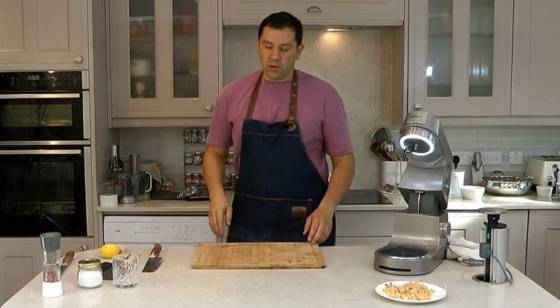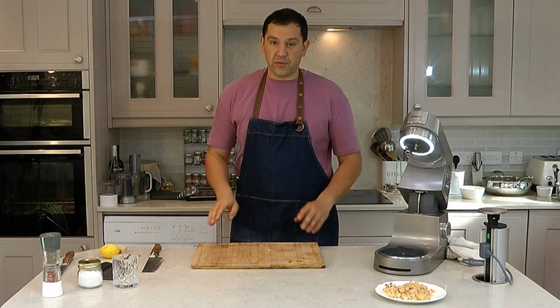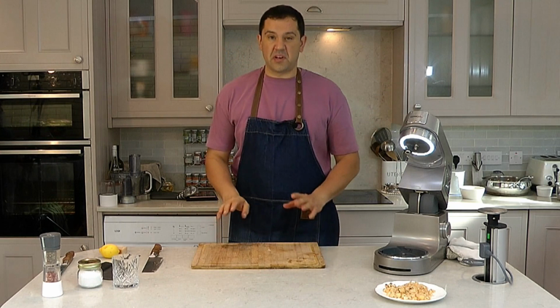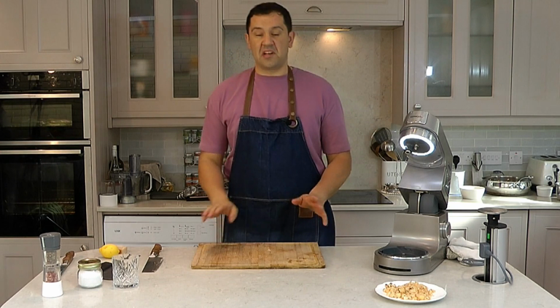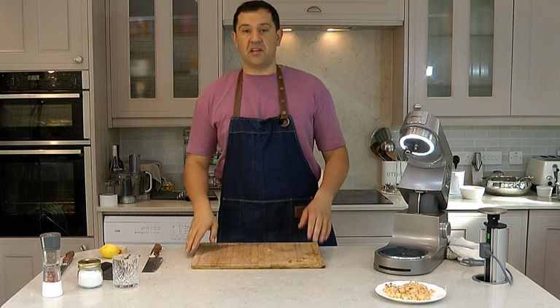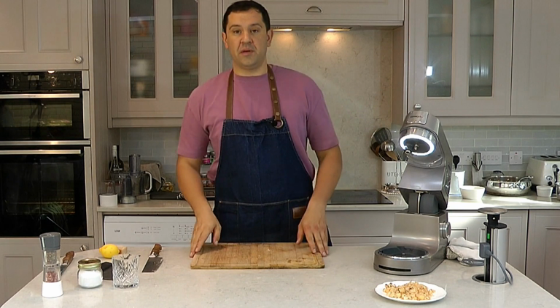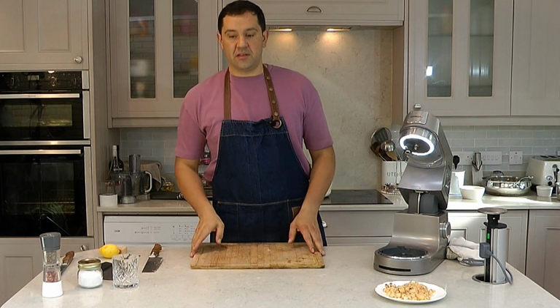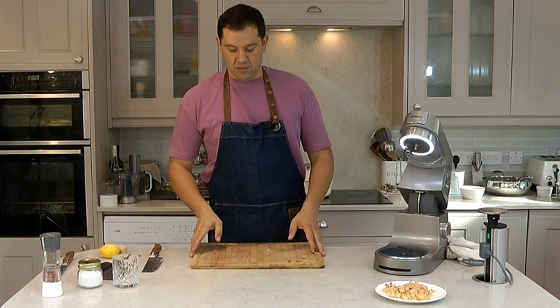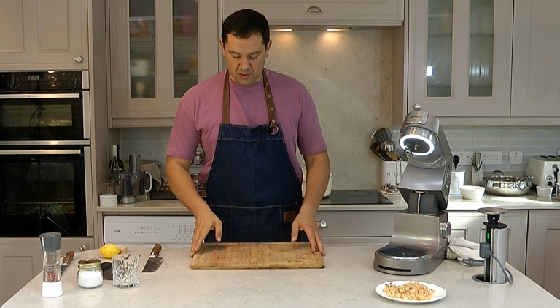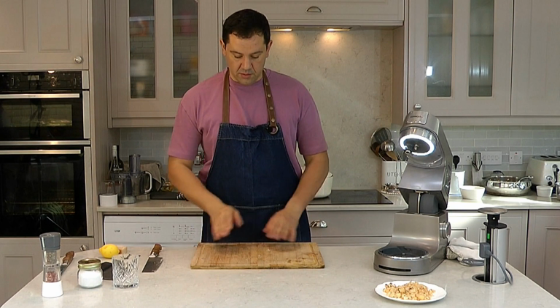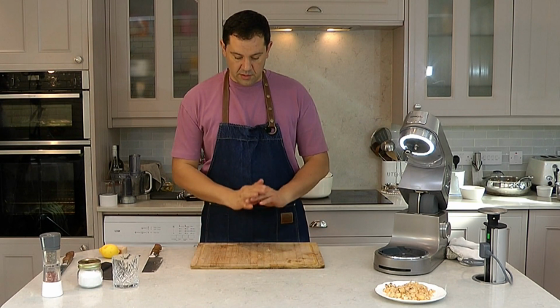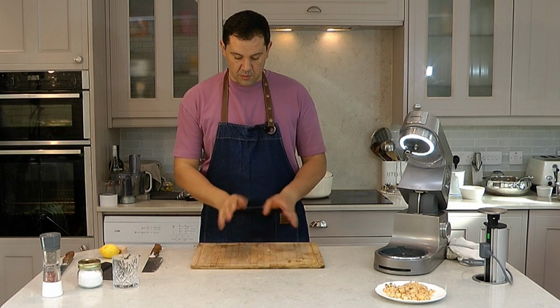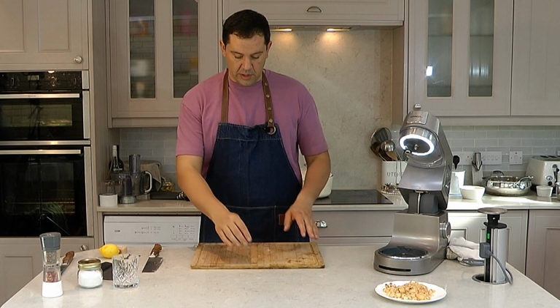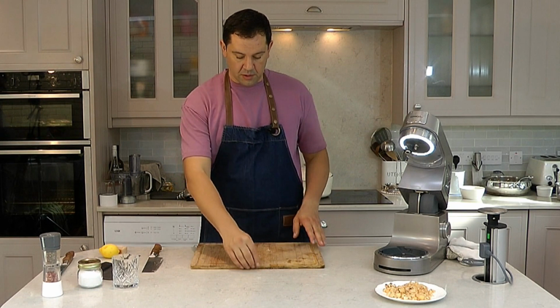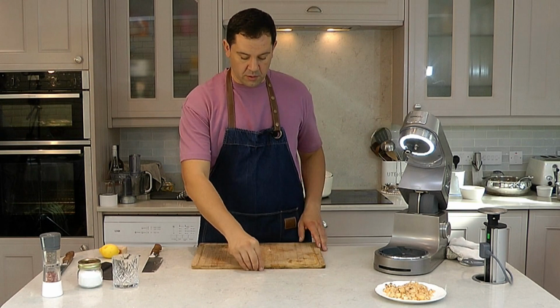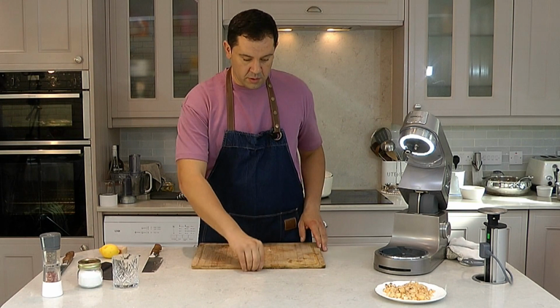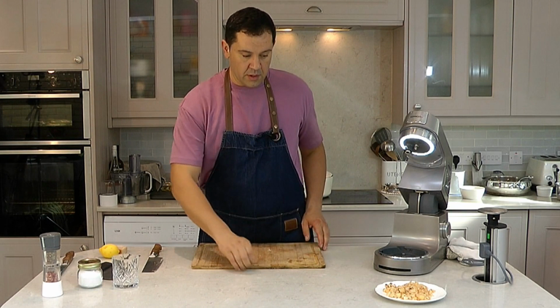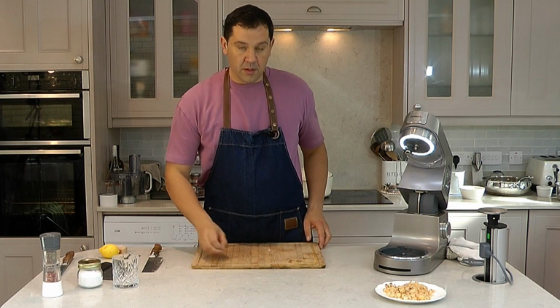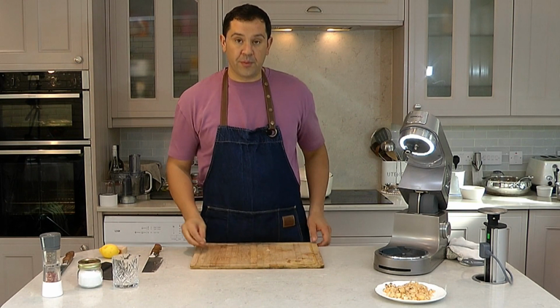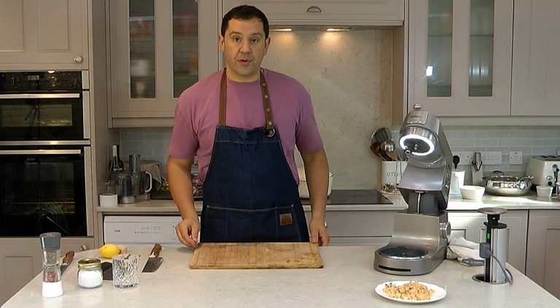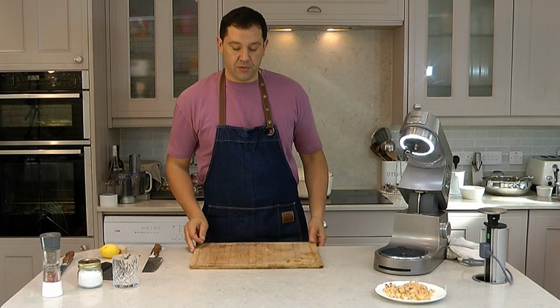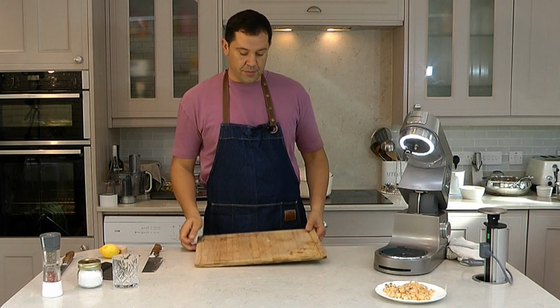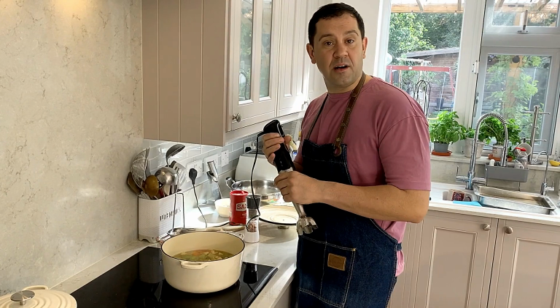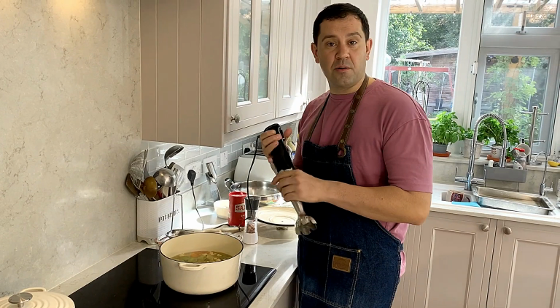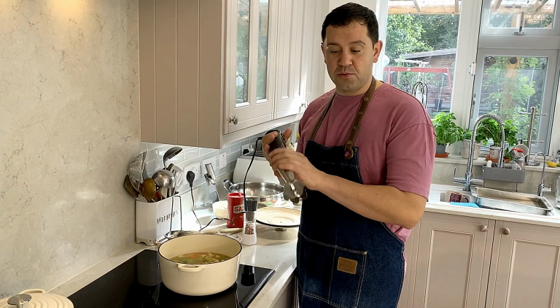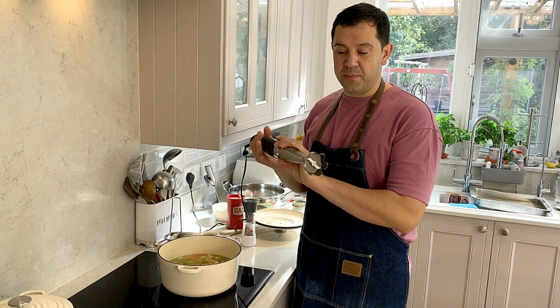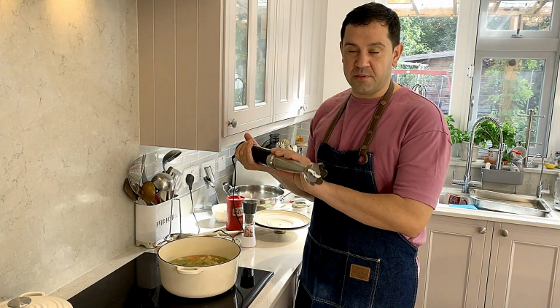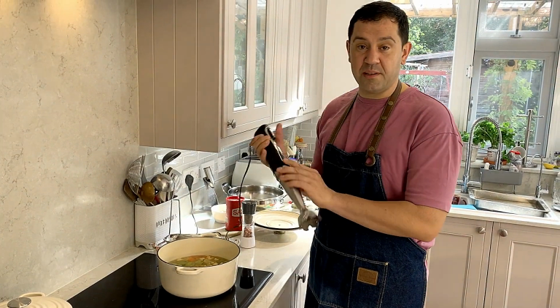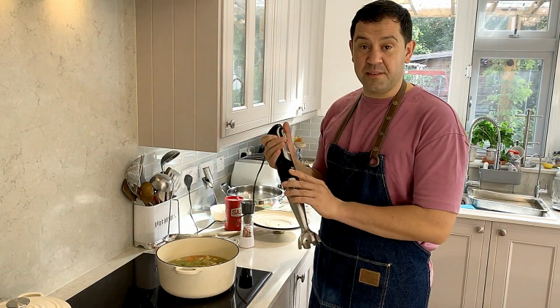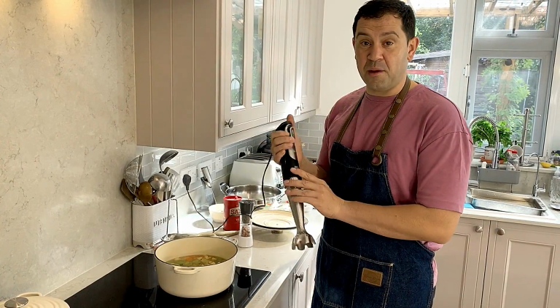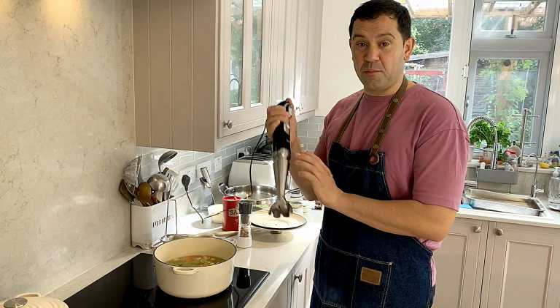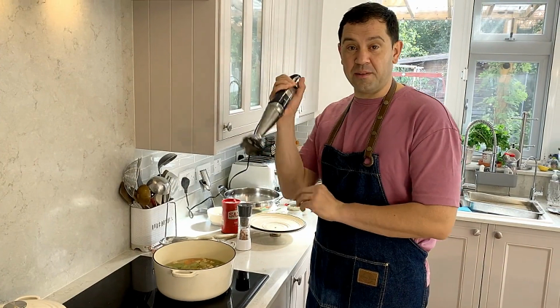The soup will boil for another 10 minutes or so, then we're ready to puree it. Now our soup is ready — time to blend.